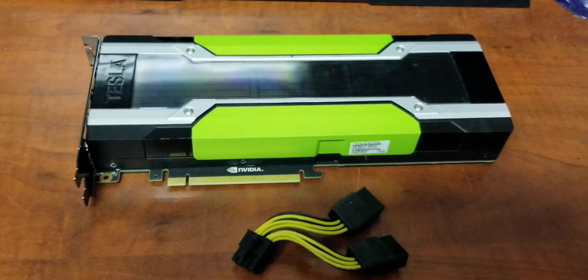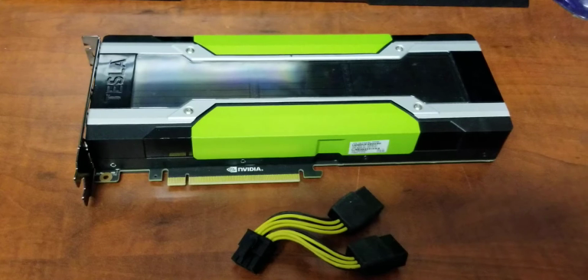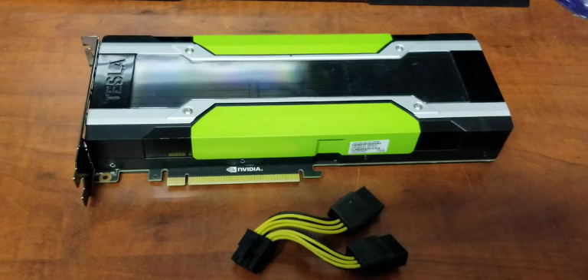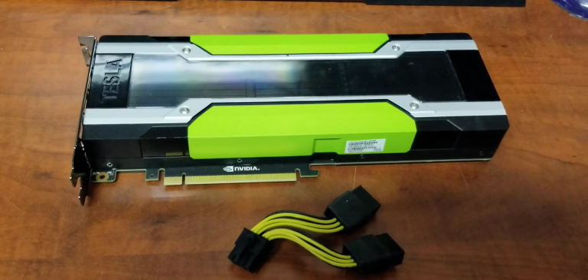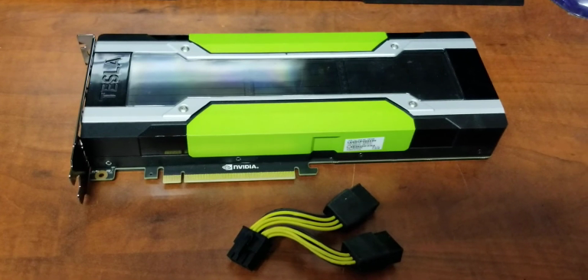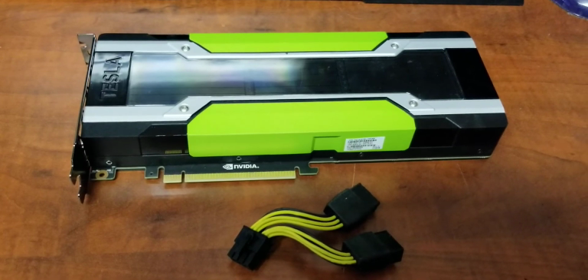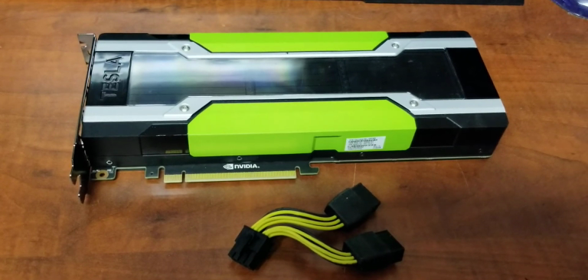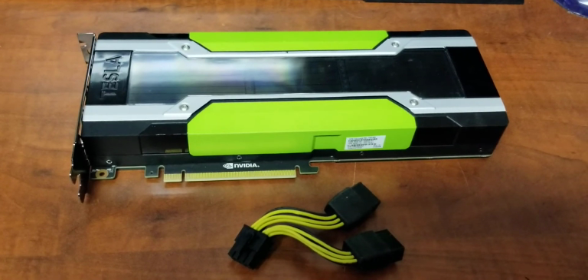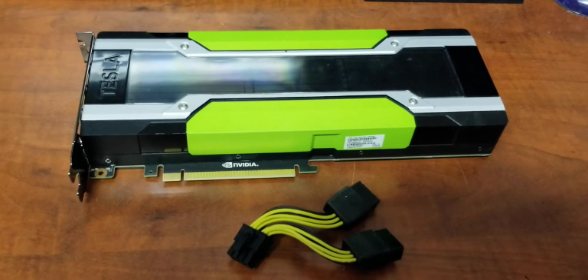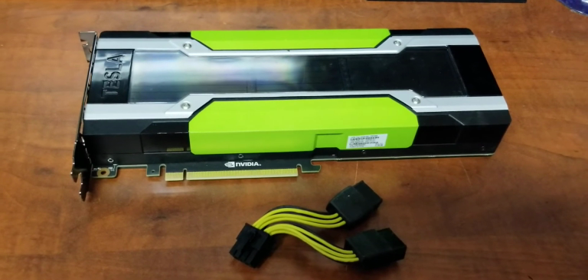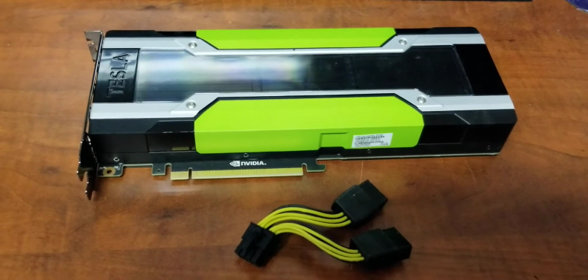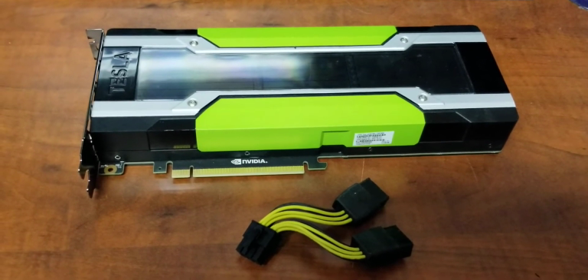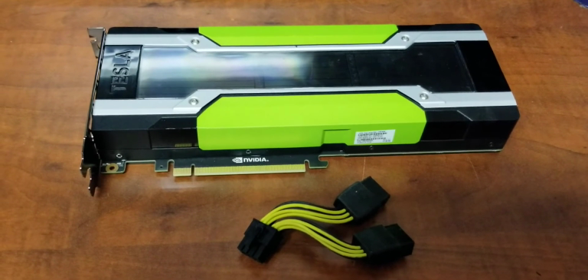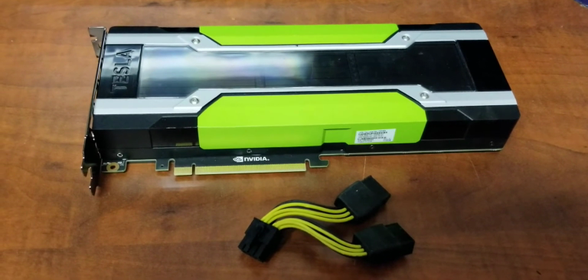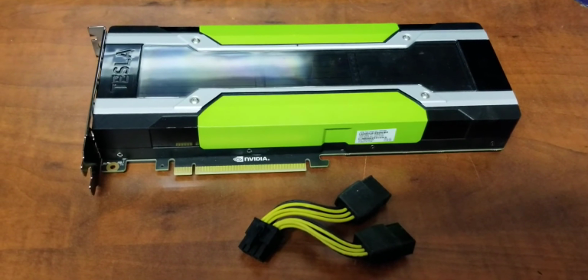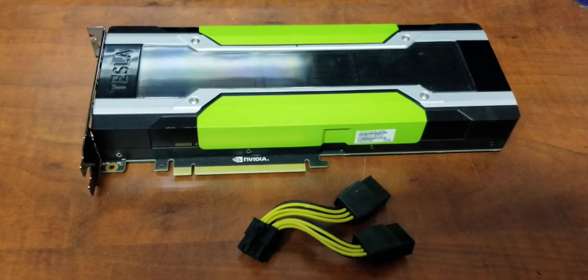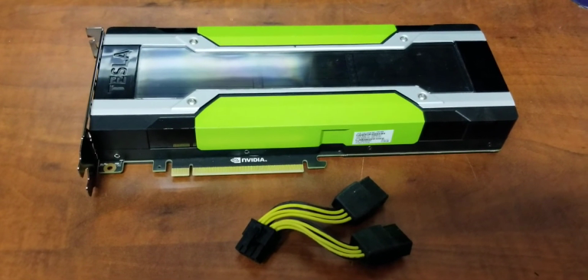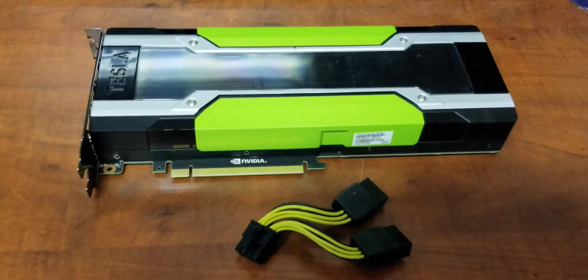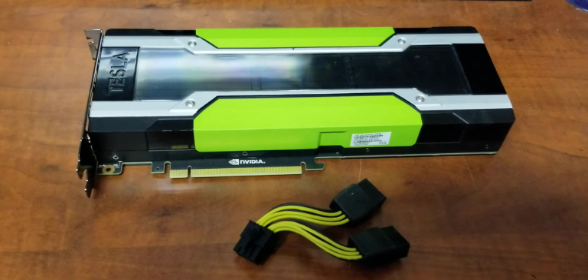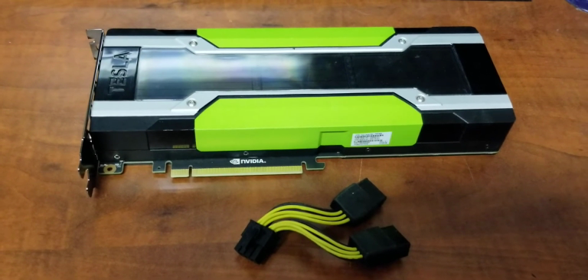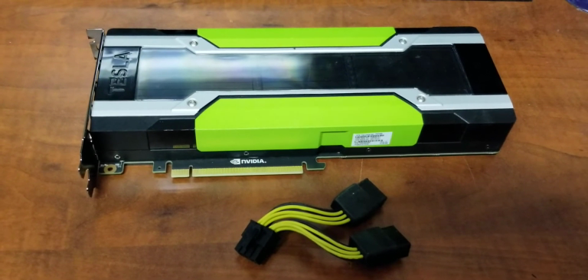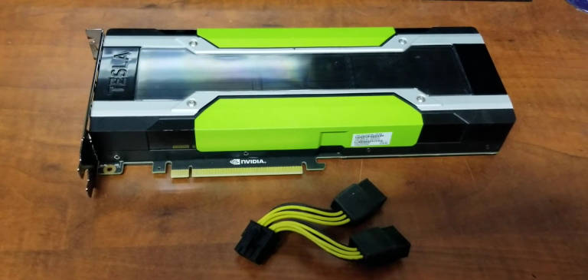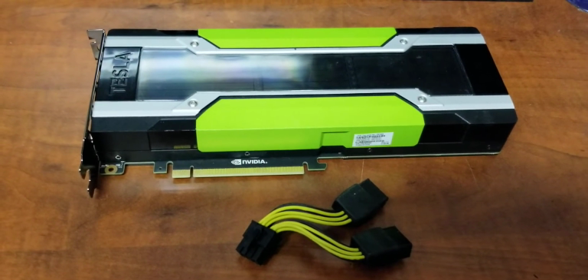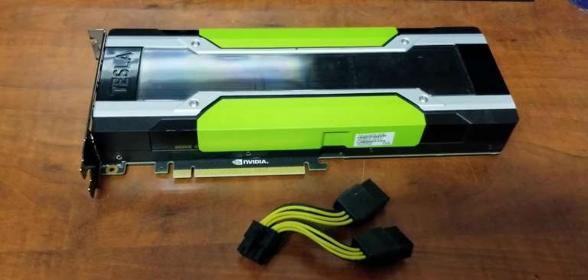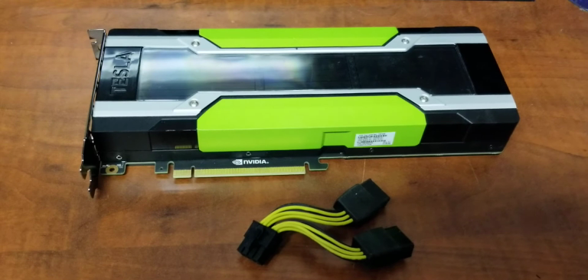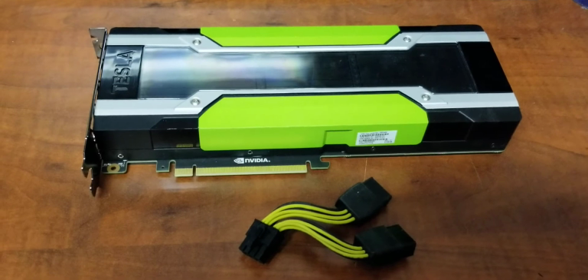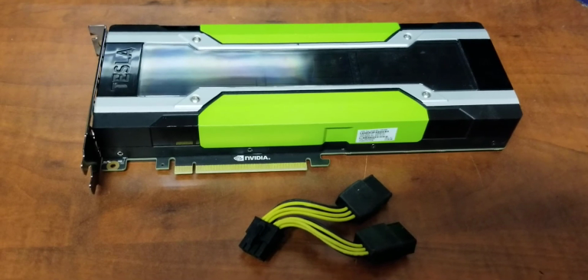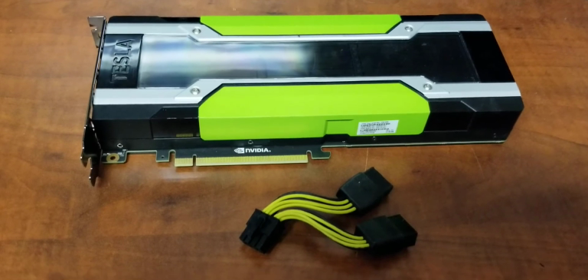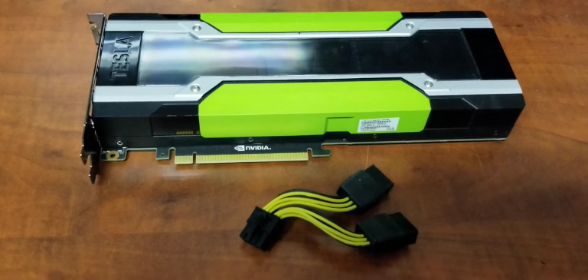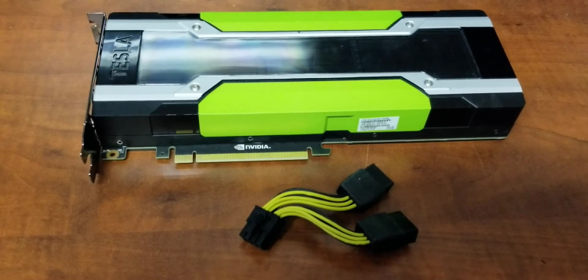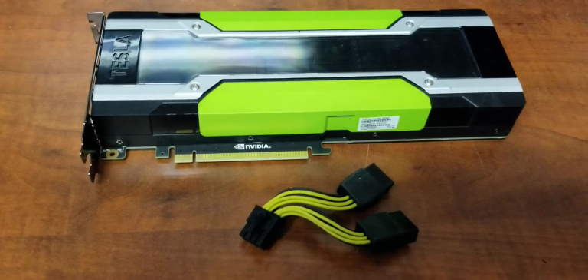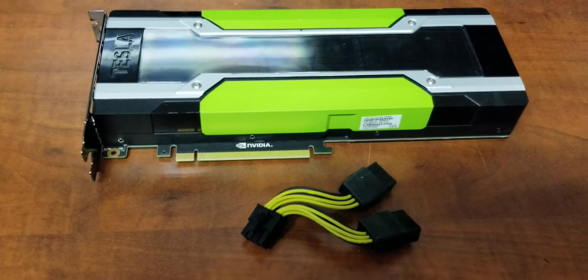Welcome to POV Builds, I'm your host Mike Butt. Today we're going to be looking at the 24 gigabyte Tesla M40 from NVIDIA.